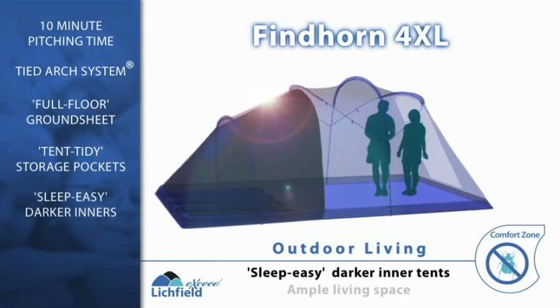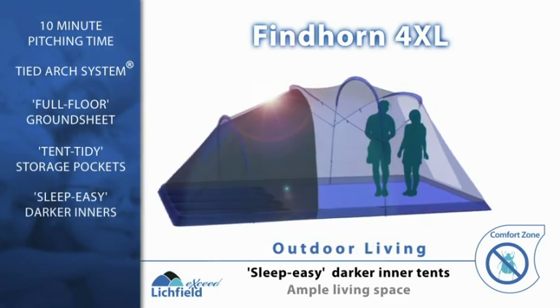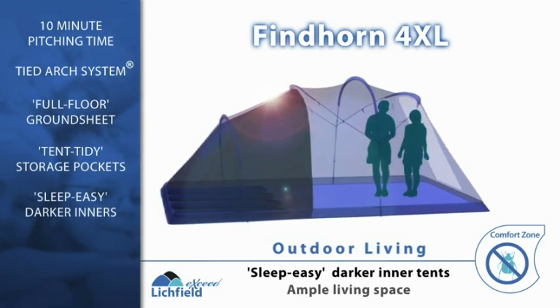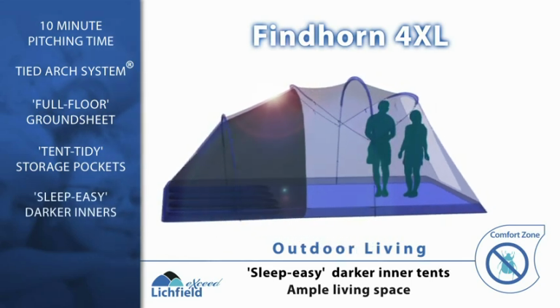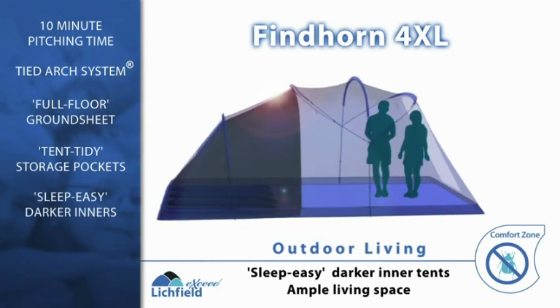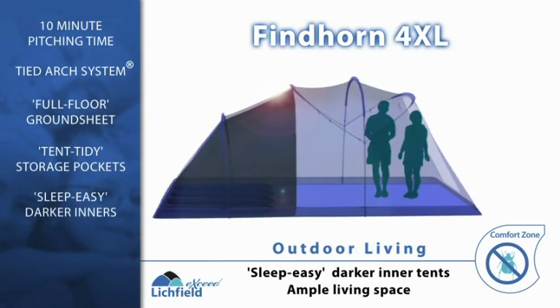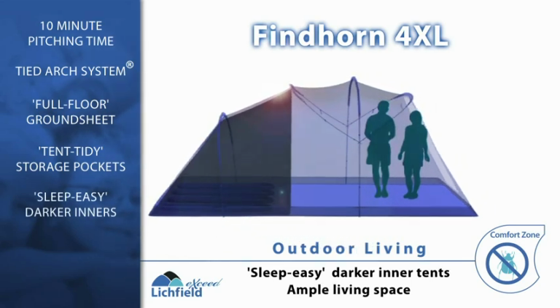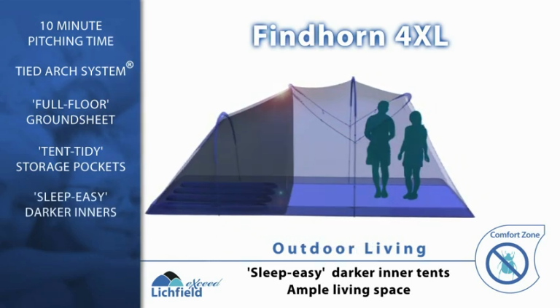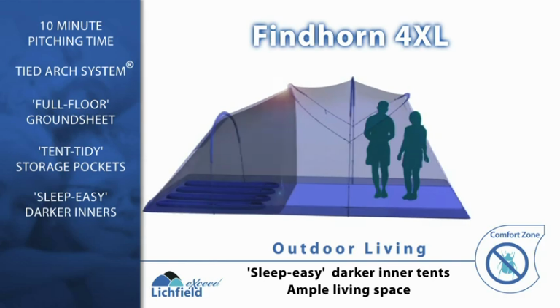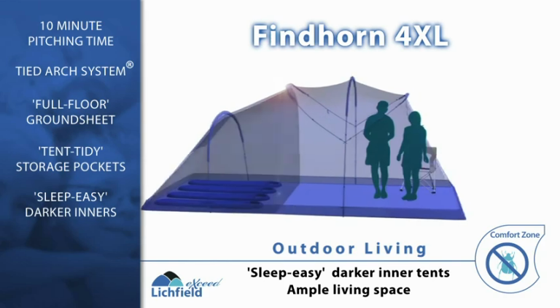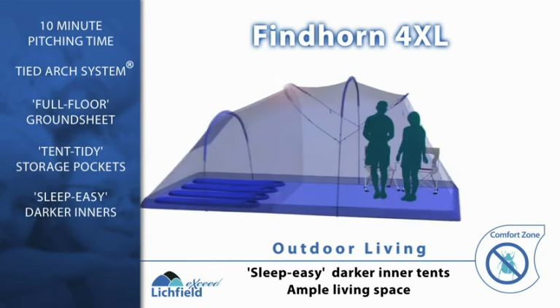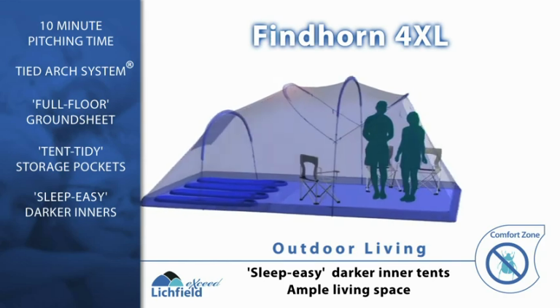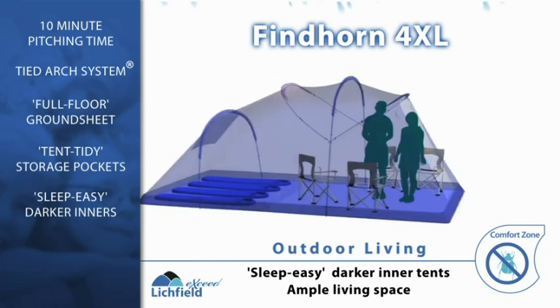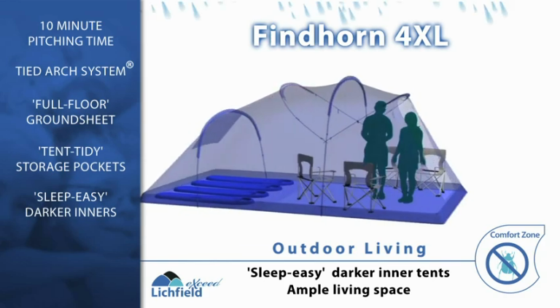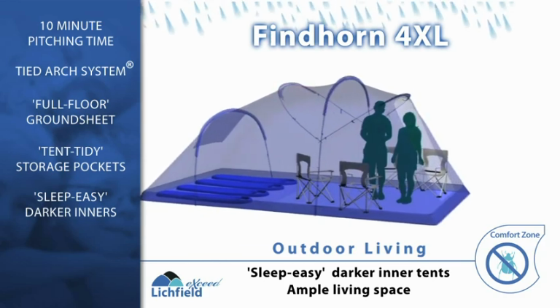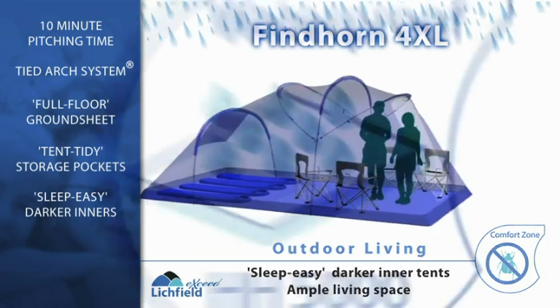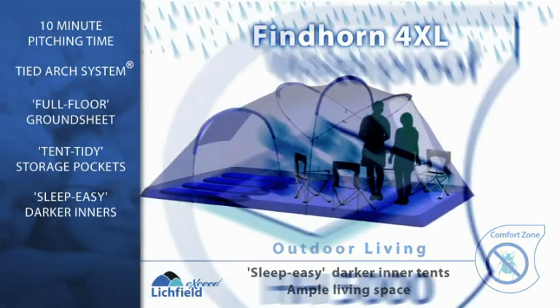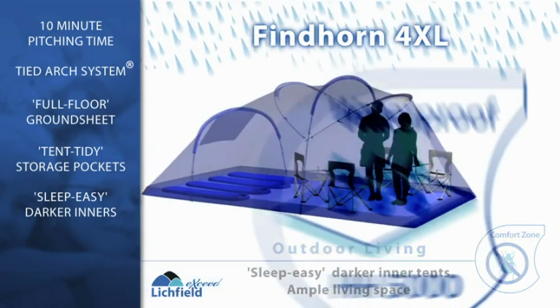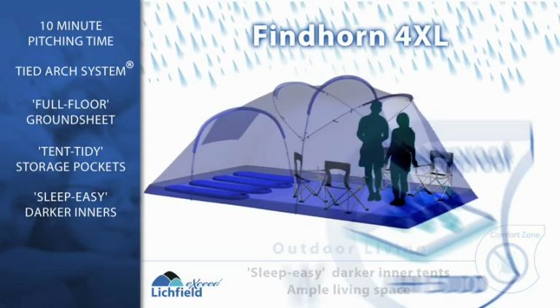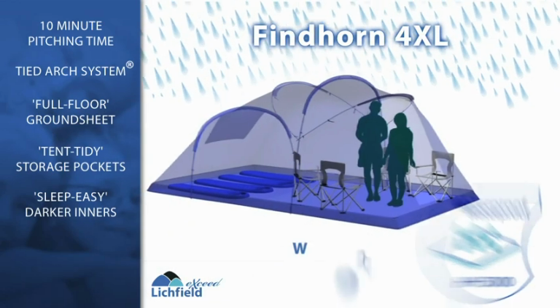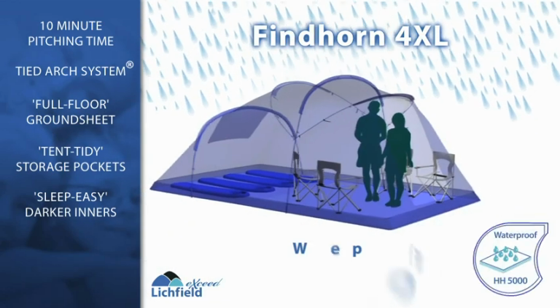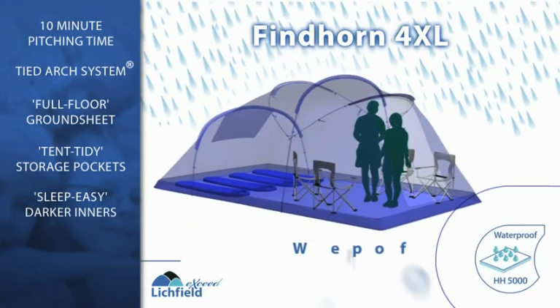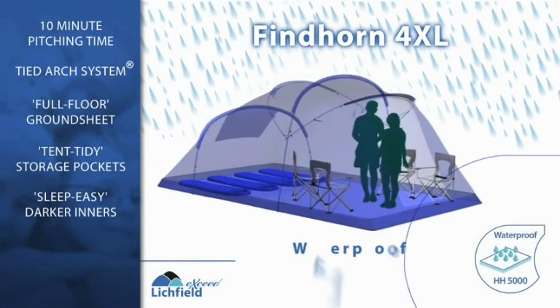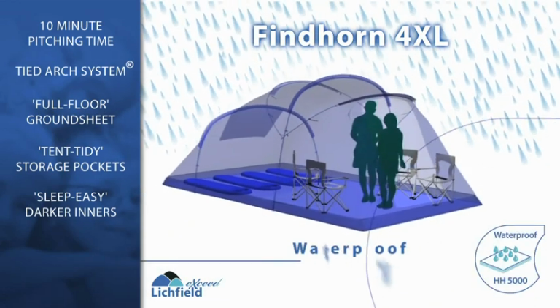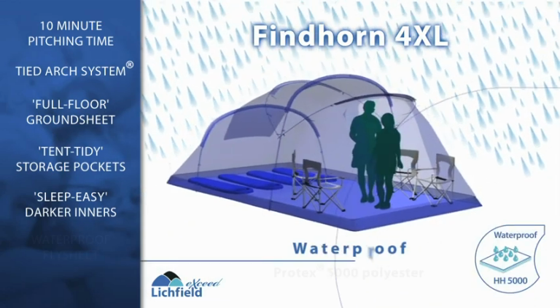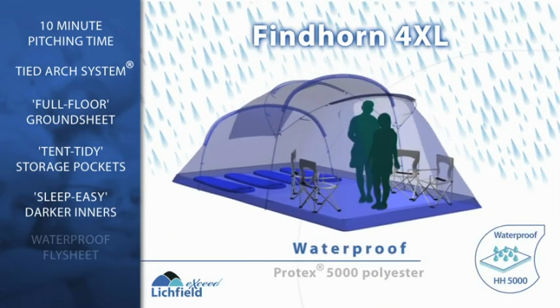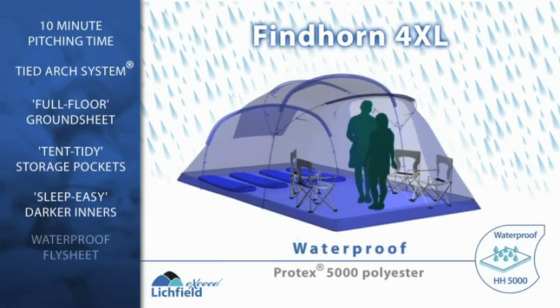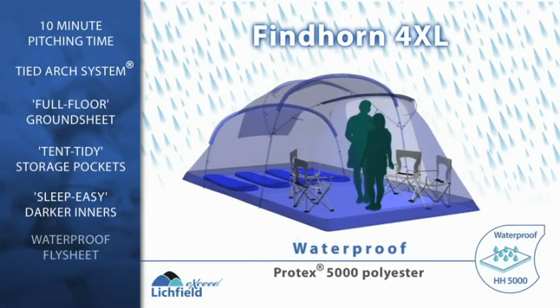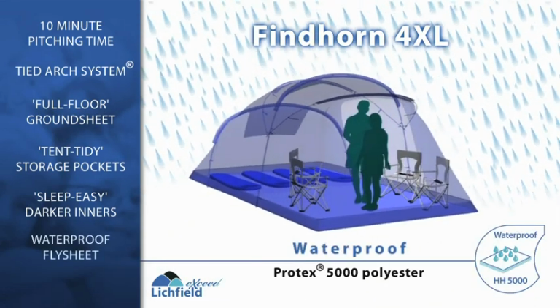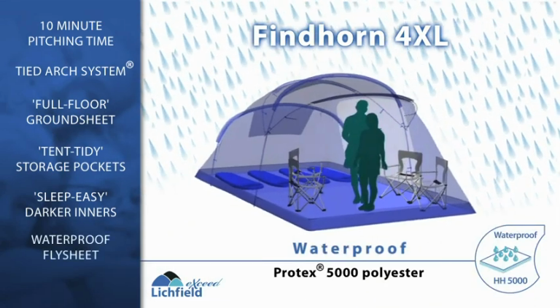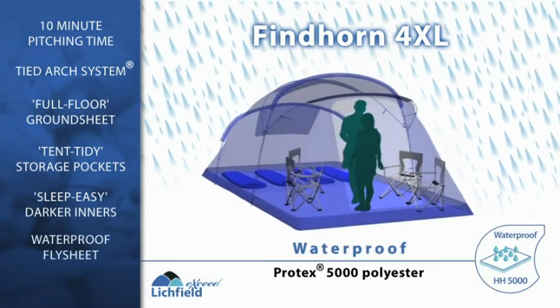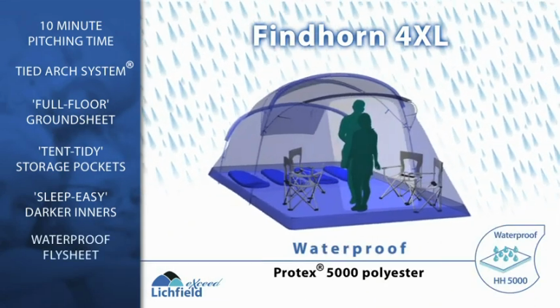After a full night's sleep, make the most of your time together with the flexible living space that this tent offers.